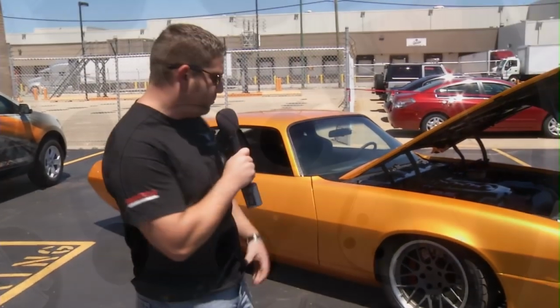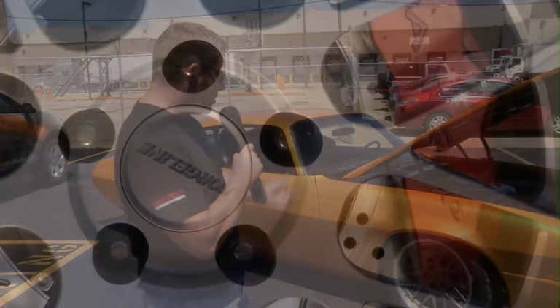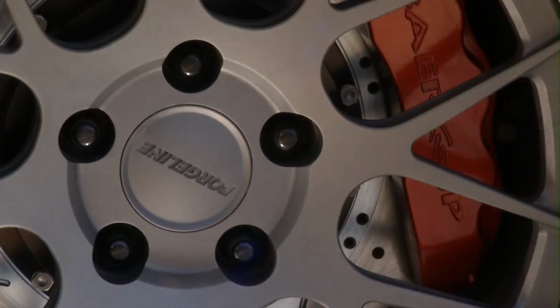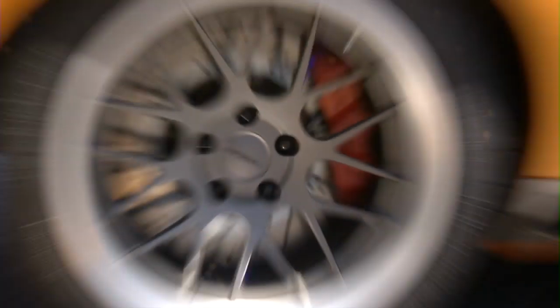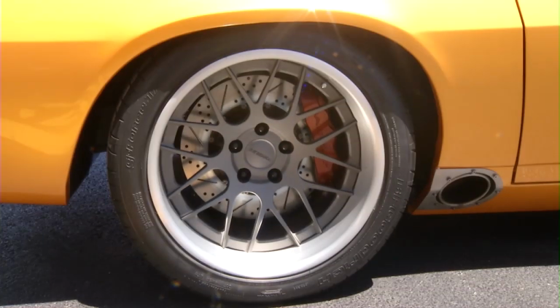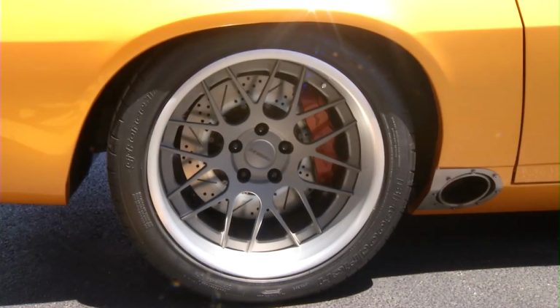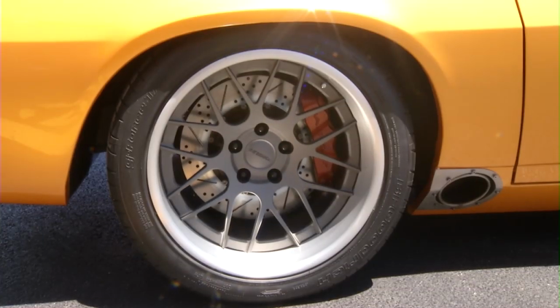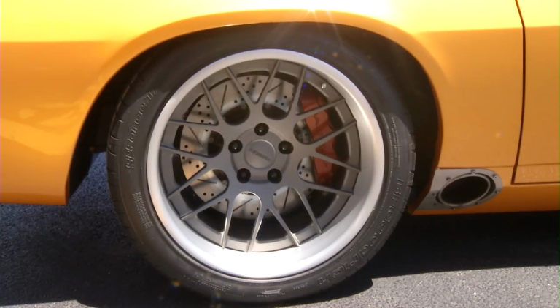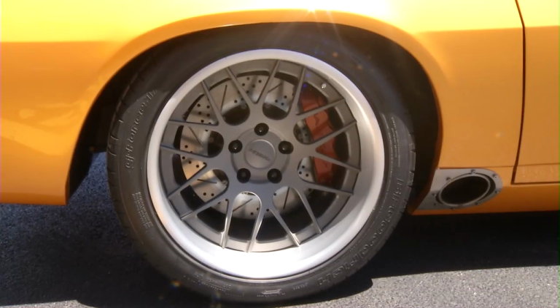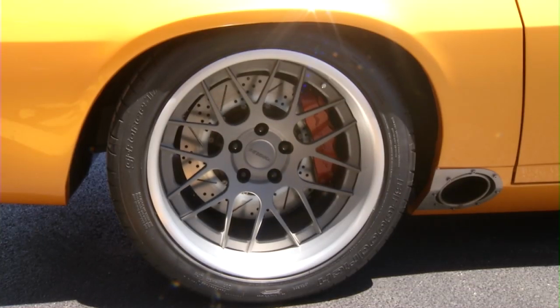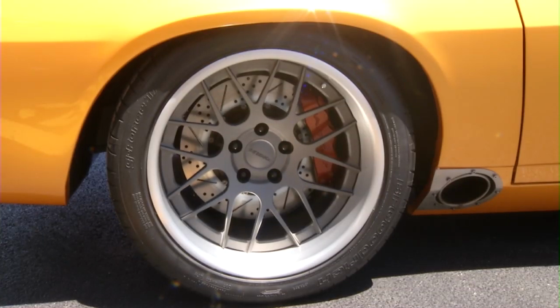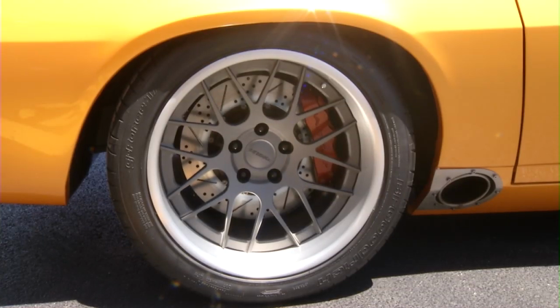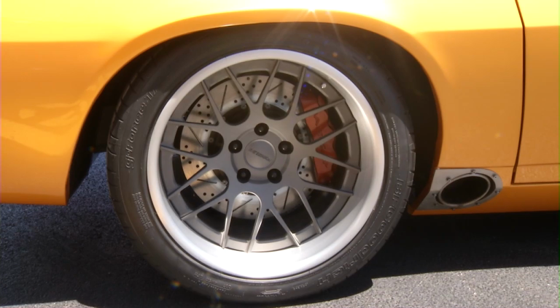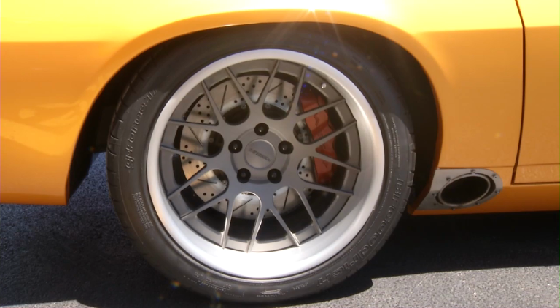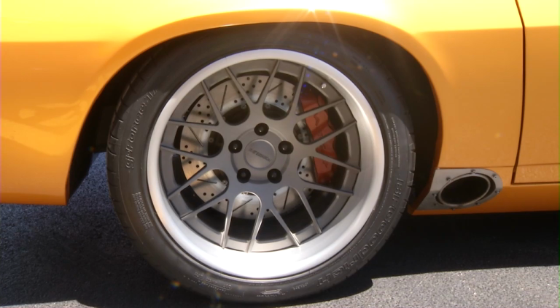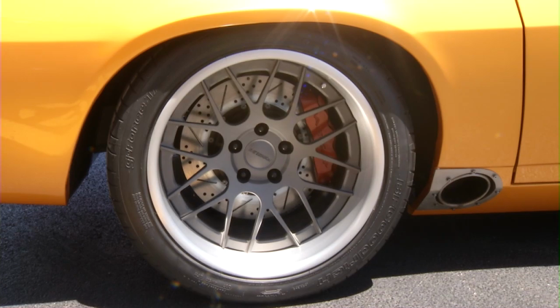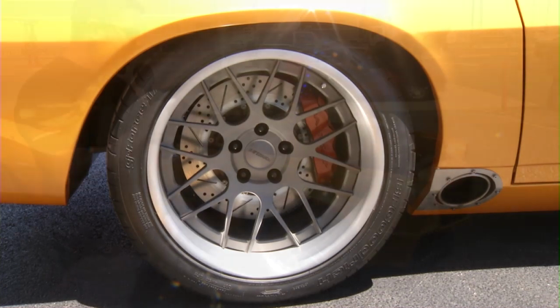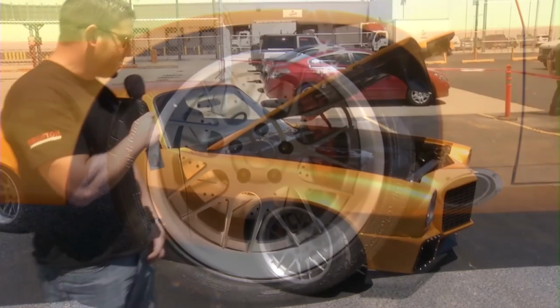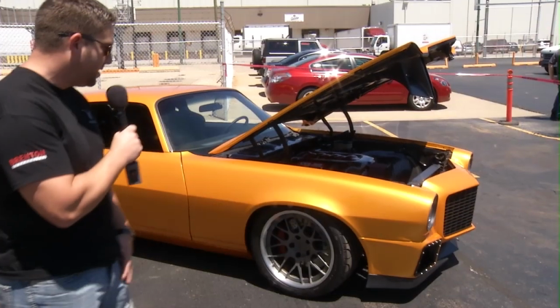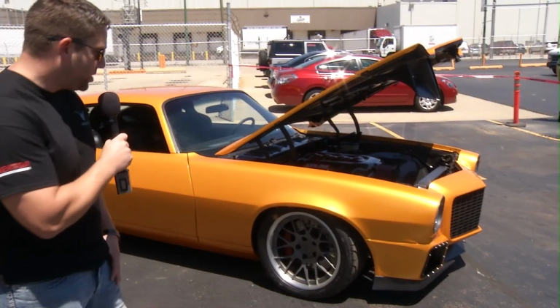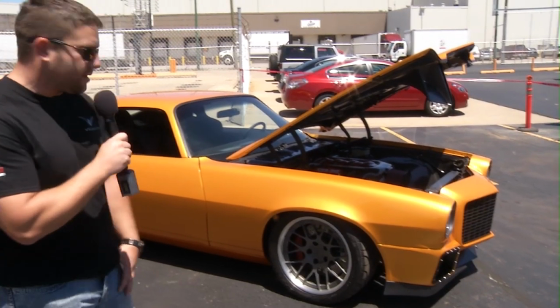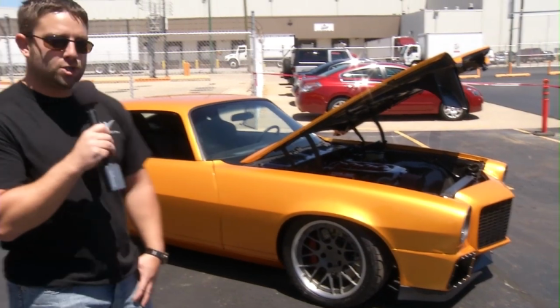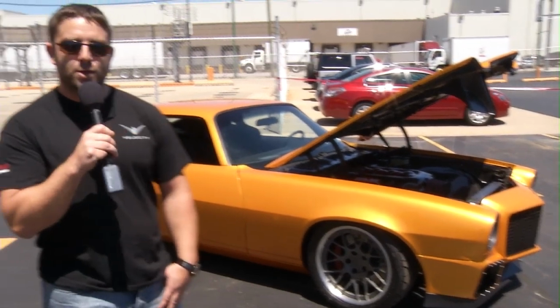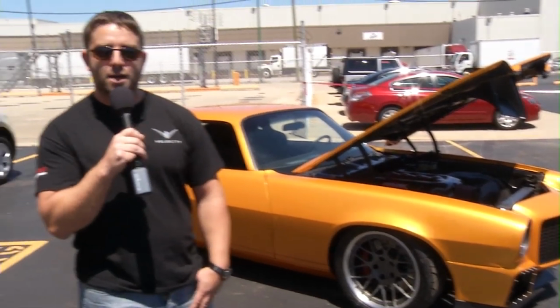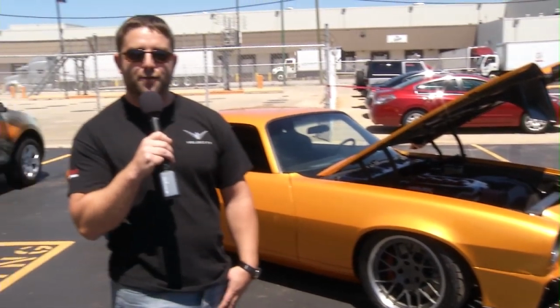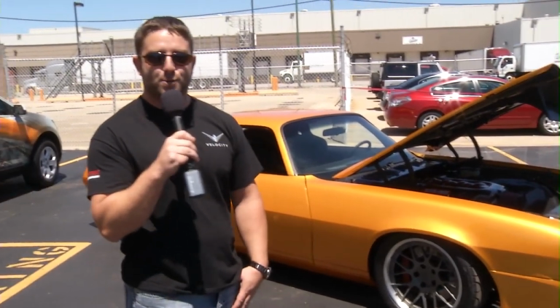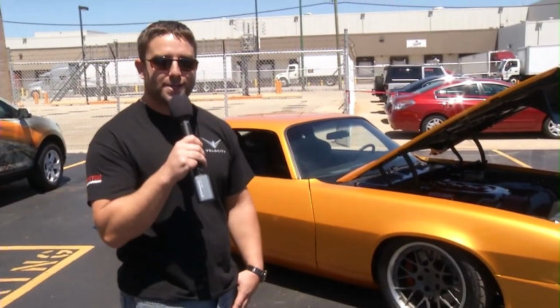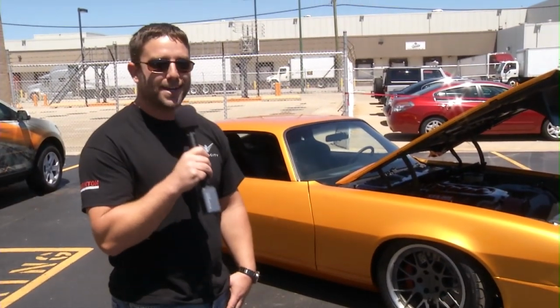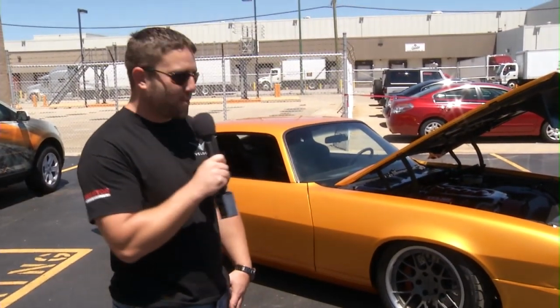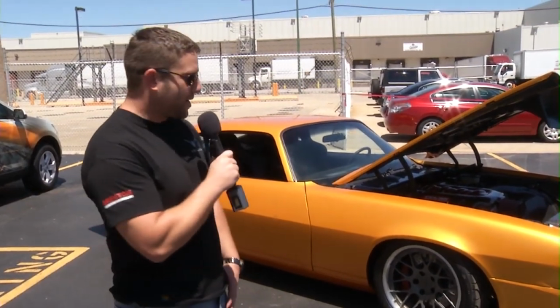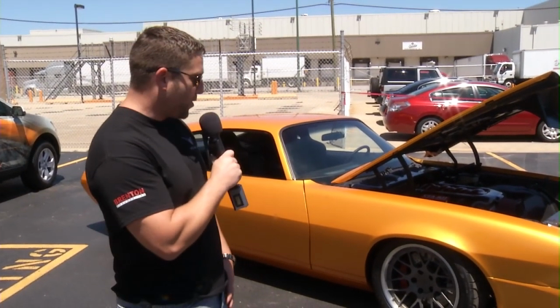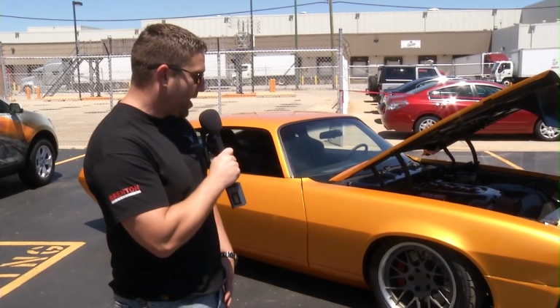Big ol' six-piston brakes, simple interior, just two seats, no back seat — just how she should have been created in the first place, more like a Corvette.